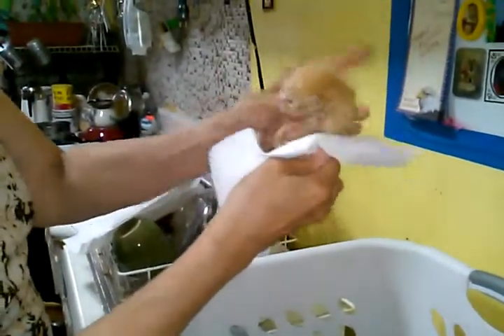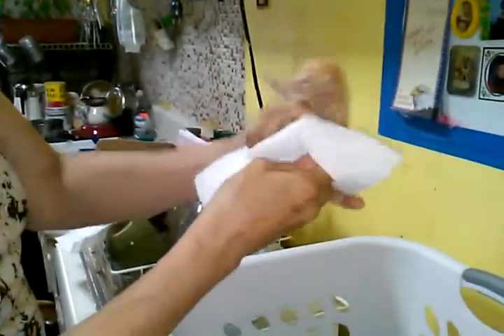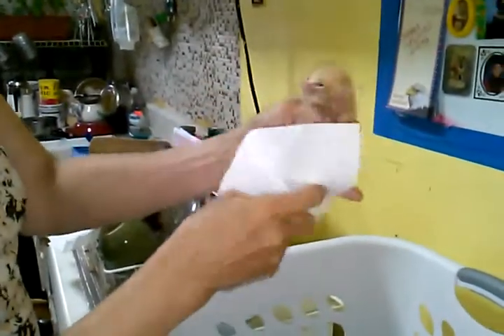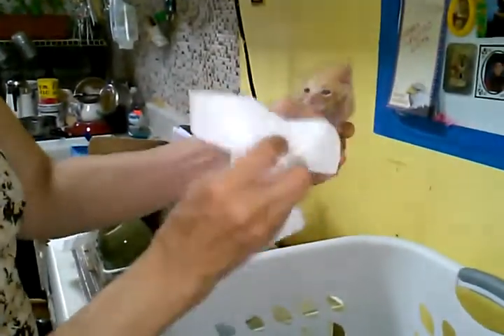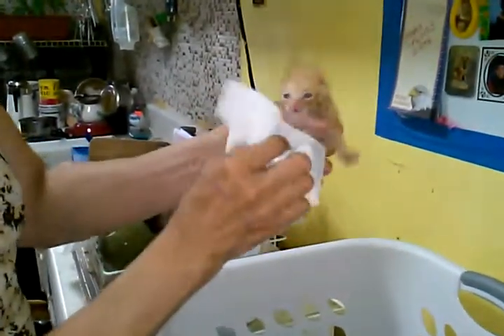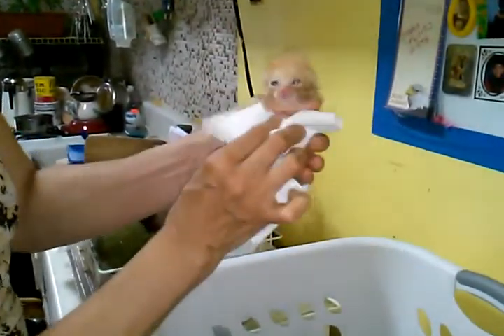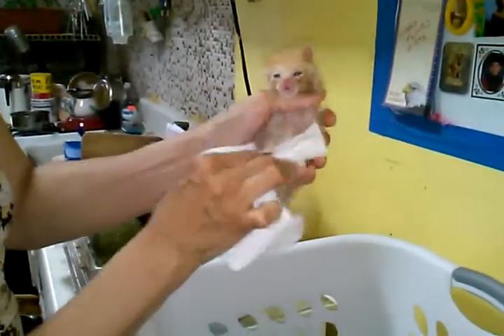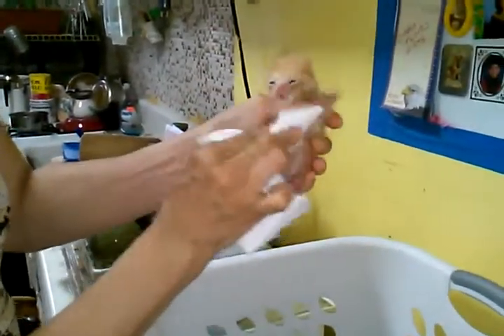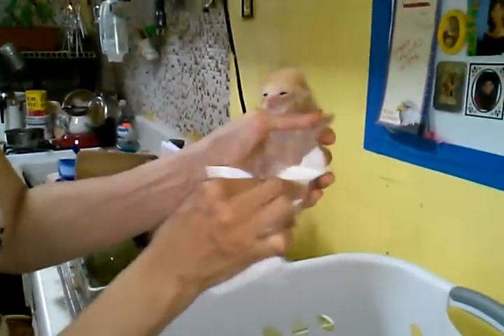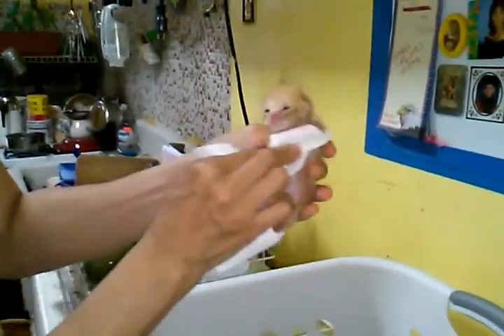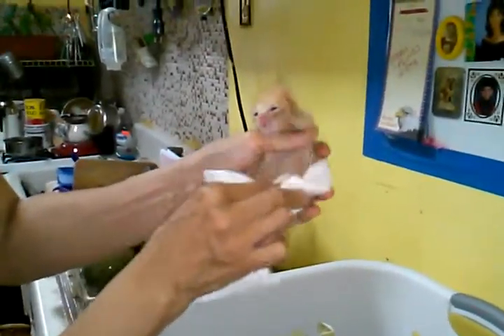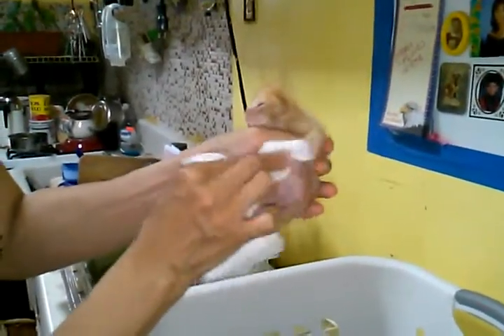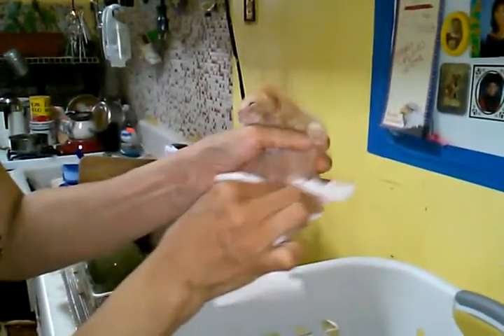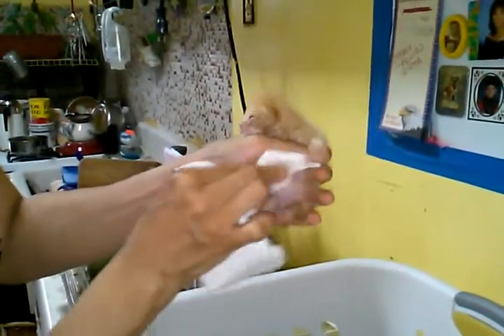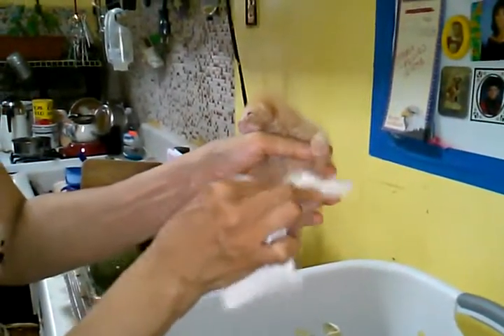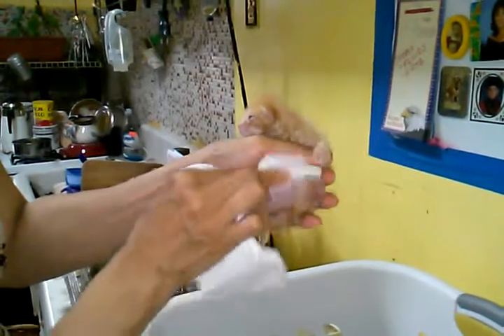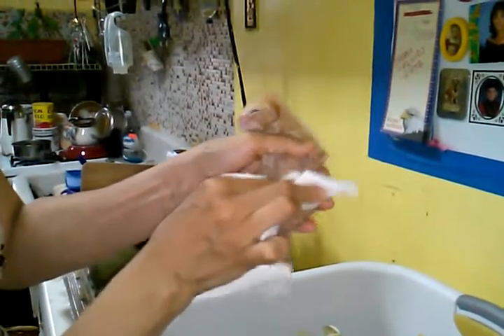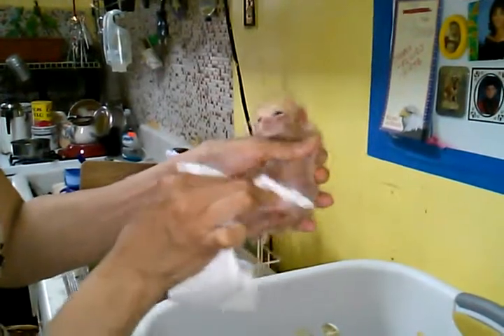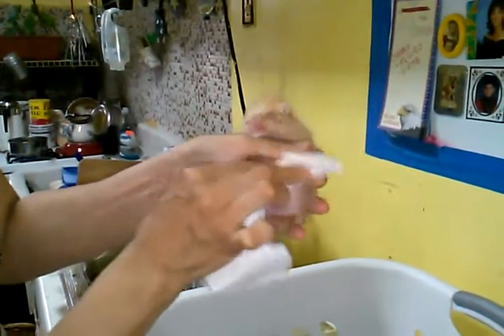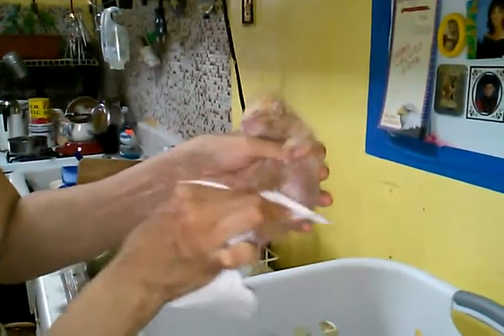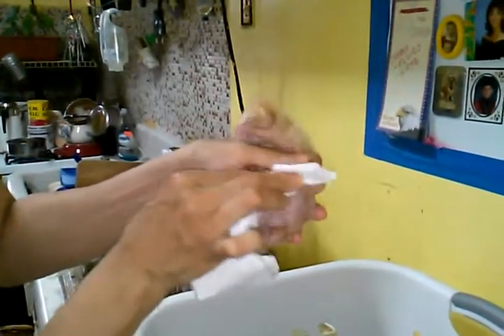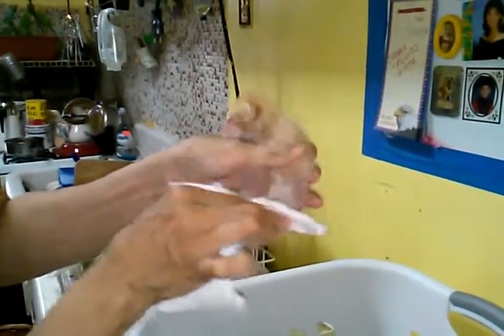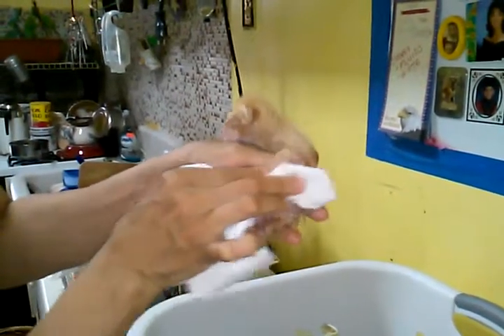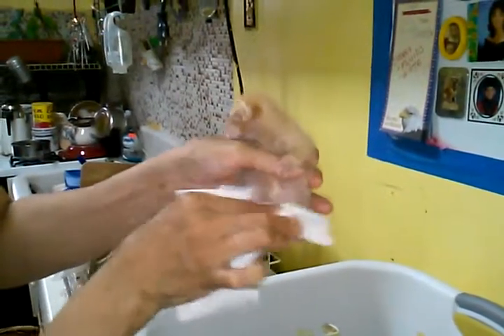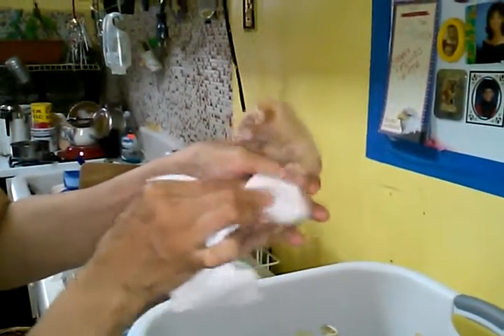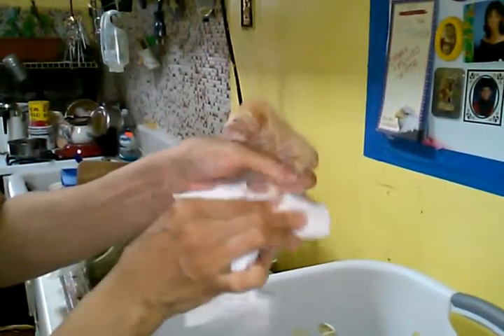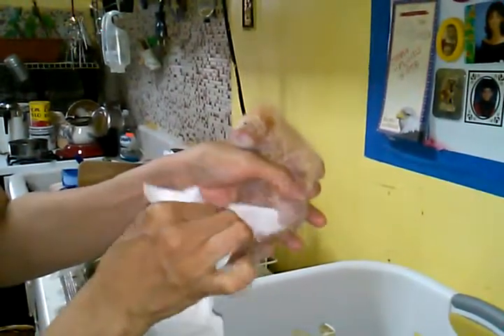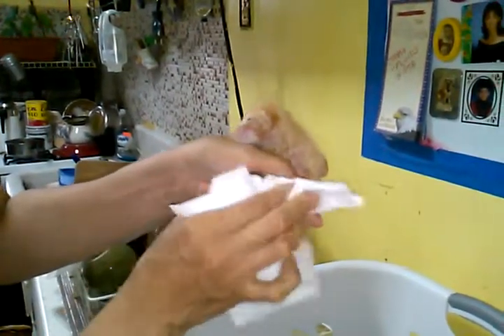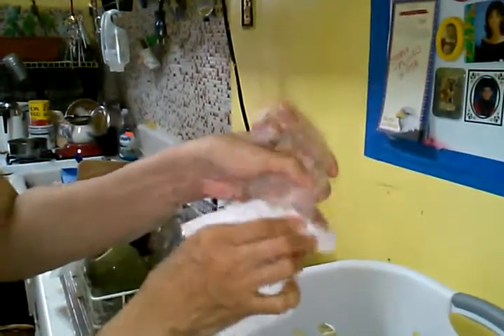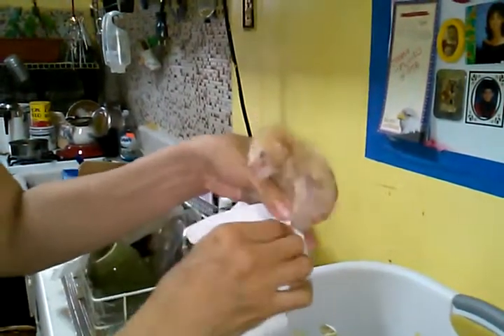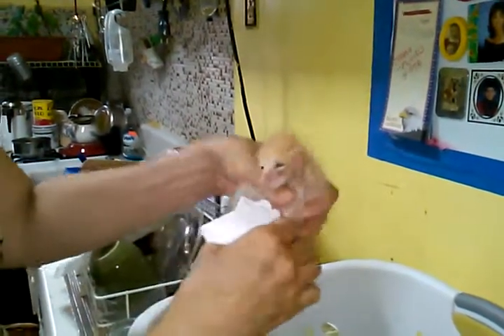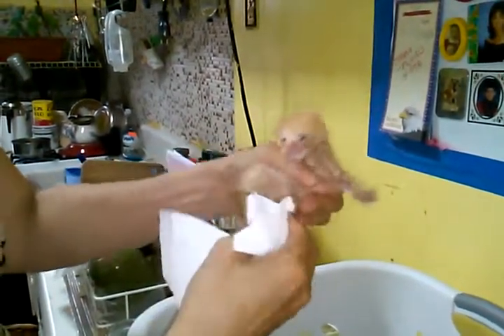You rub the stomach in a circular motion and it will help stimulate him. This is the runt of the litter.